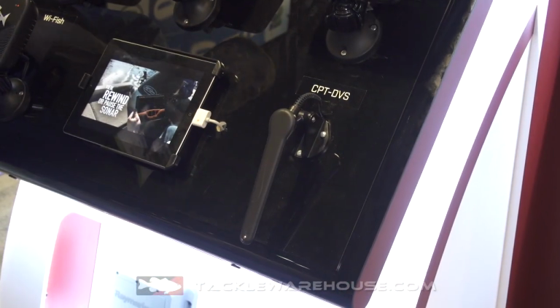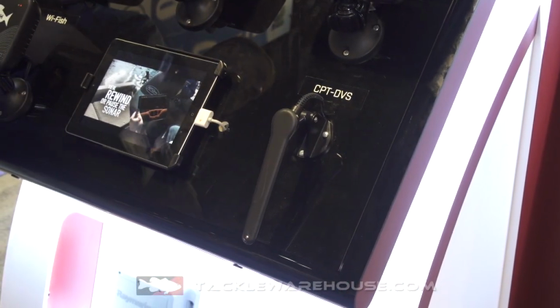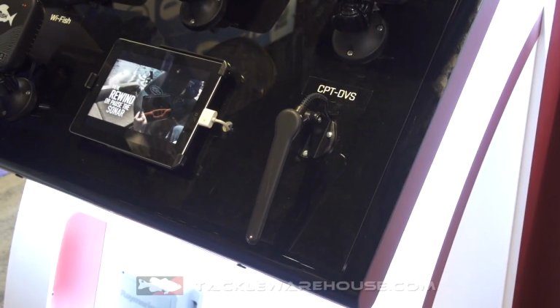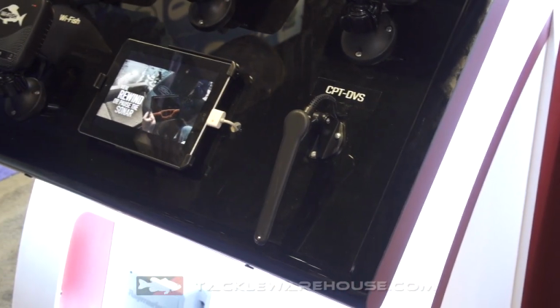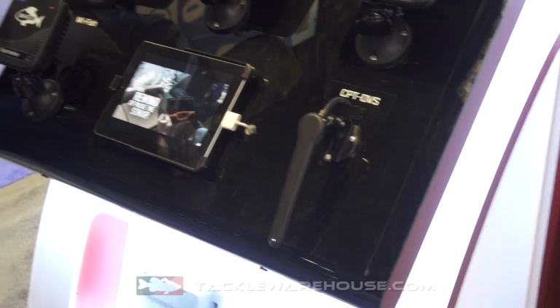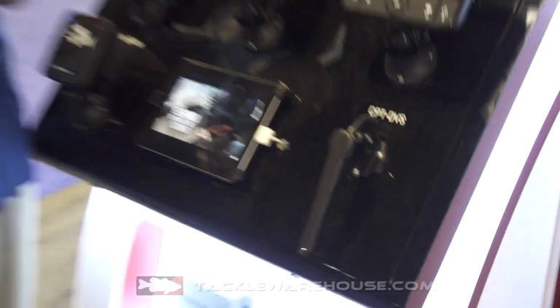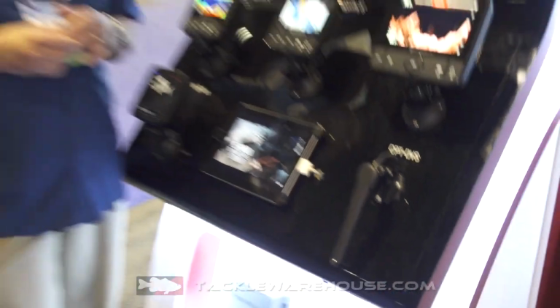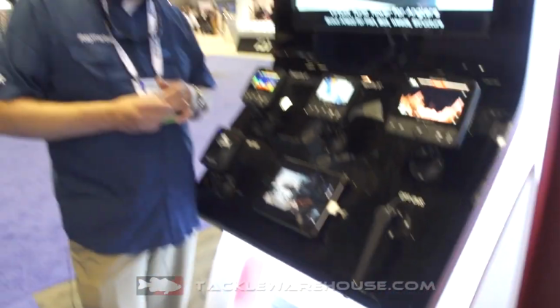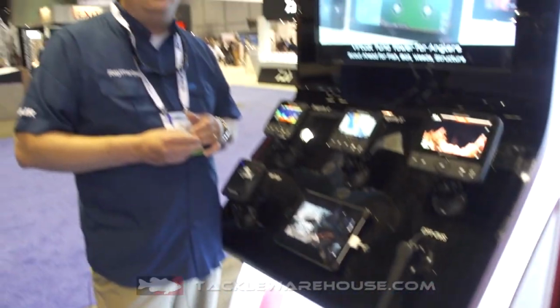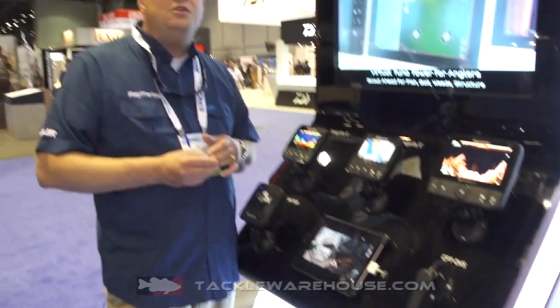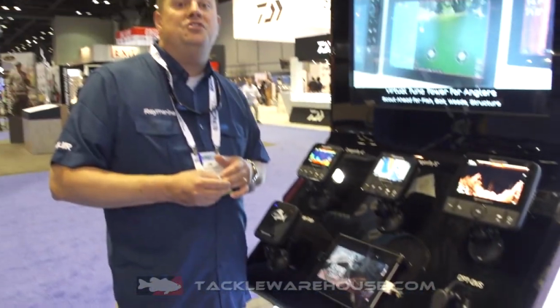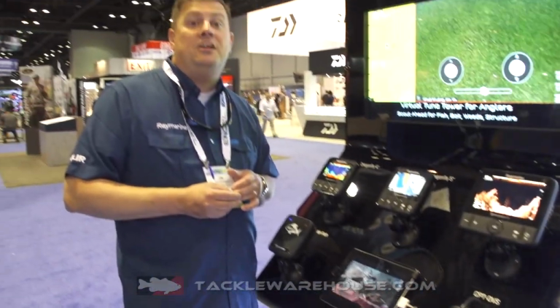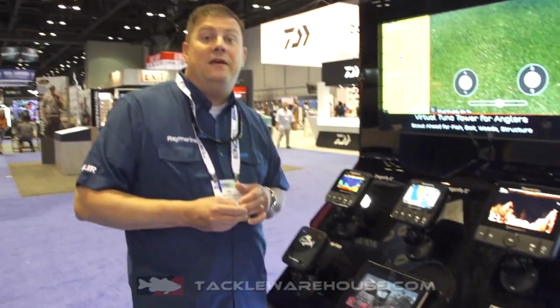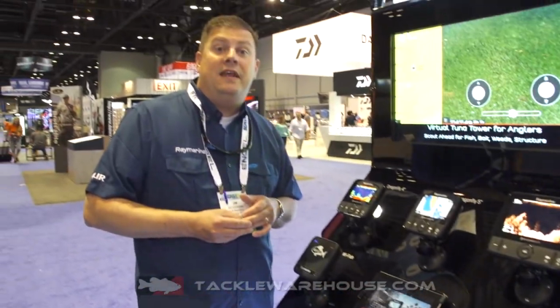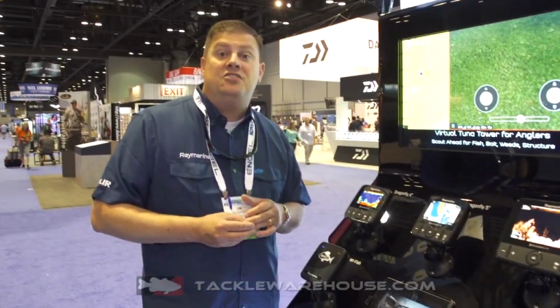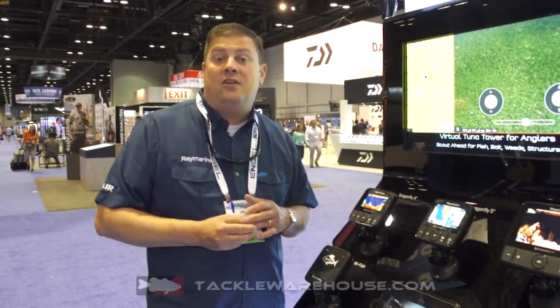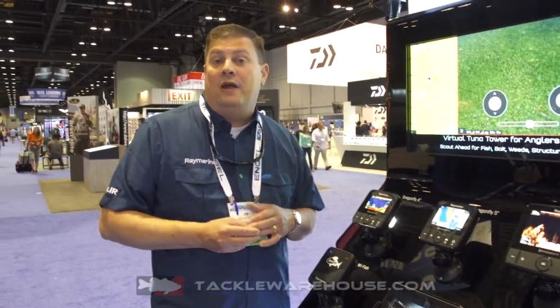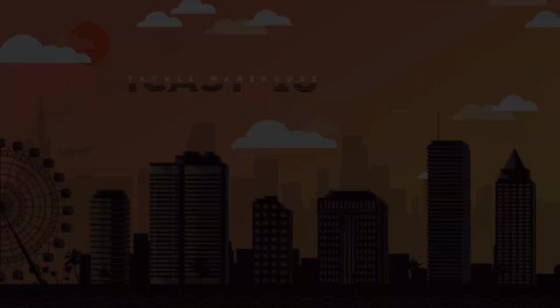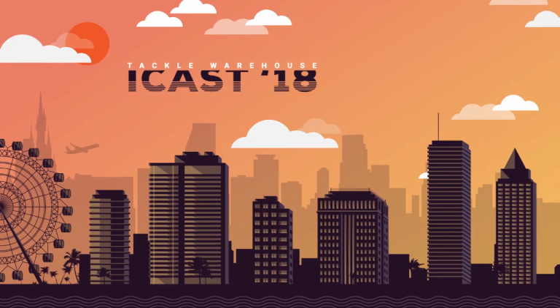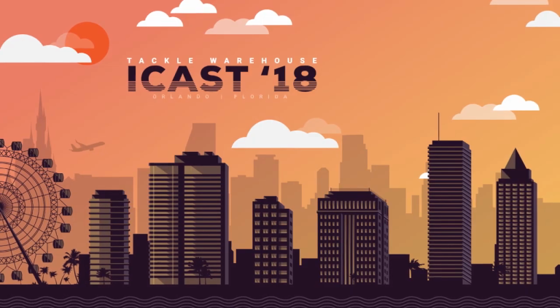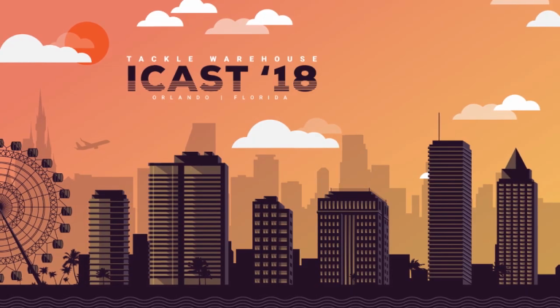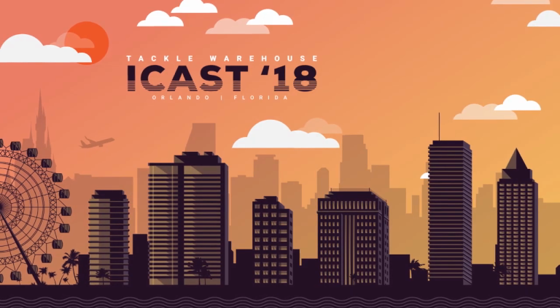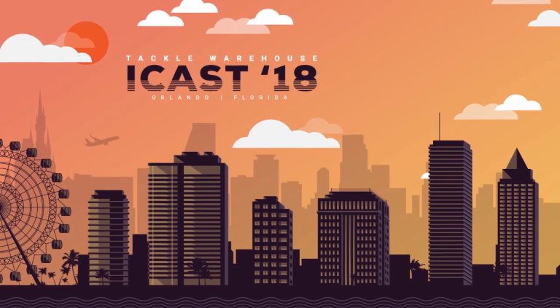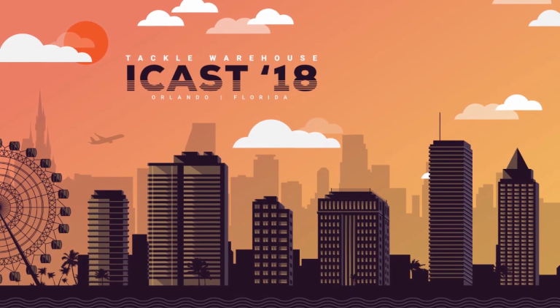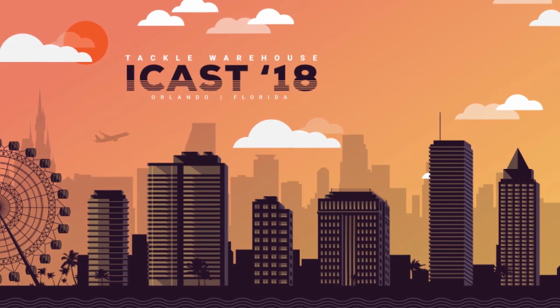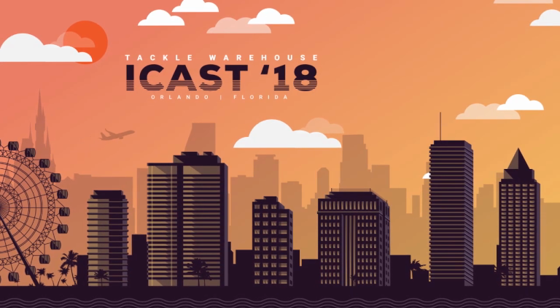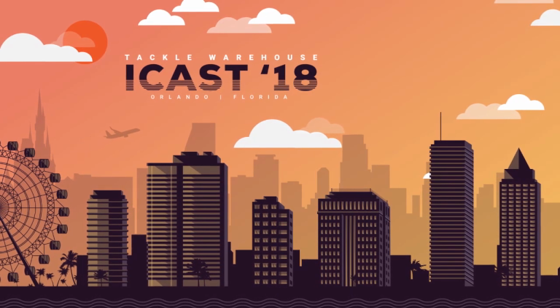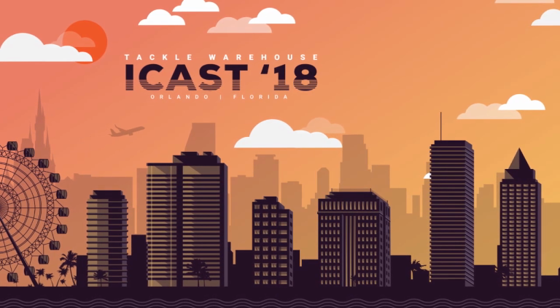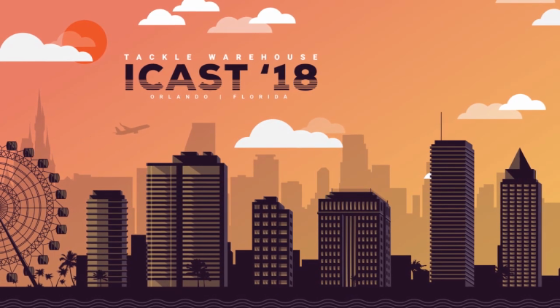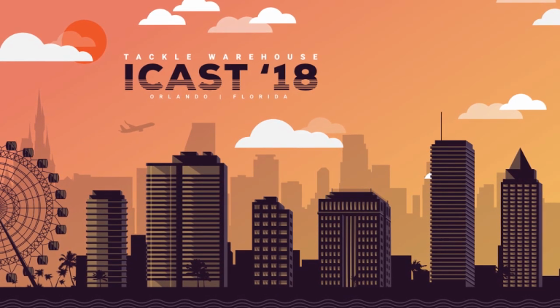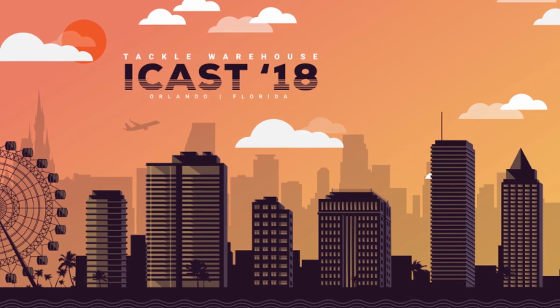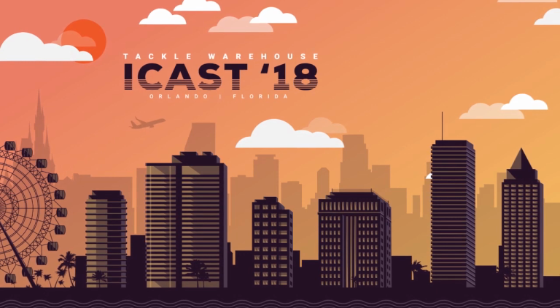The Dragonfly series are available now. You can check them out at TackleWarehouse.com. Dragonfly from Raymarine.